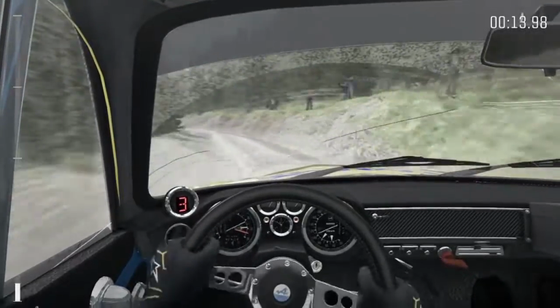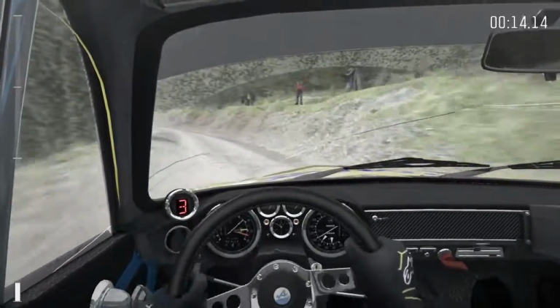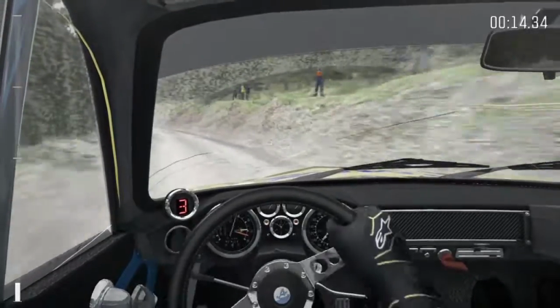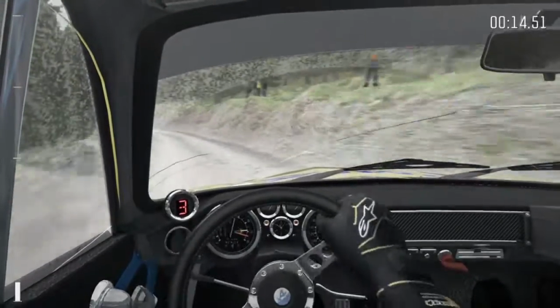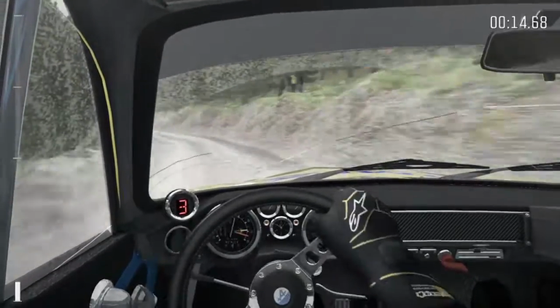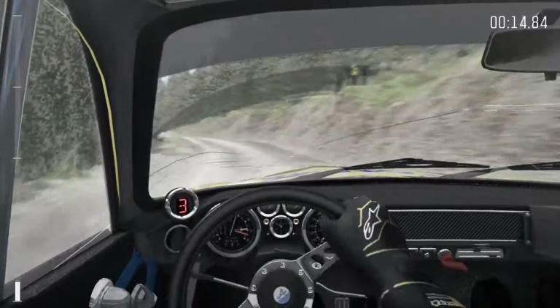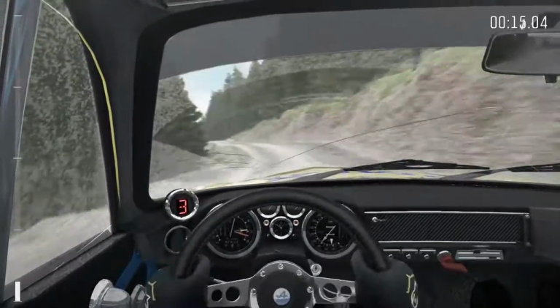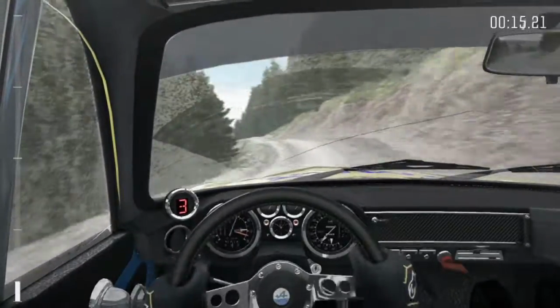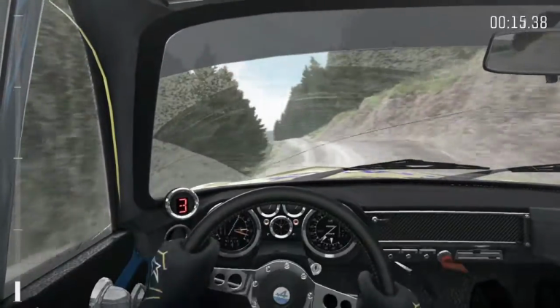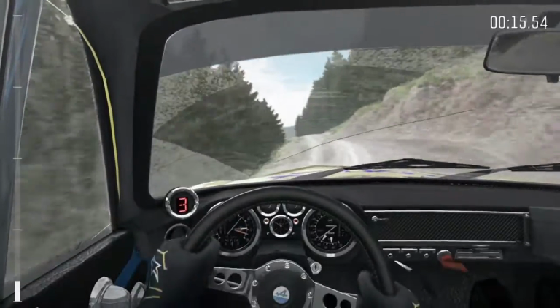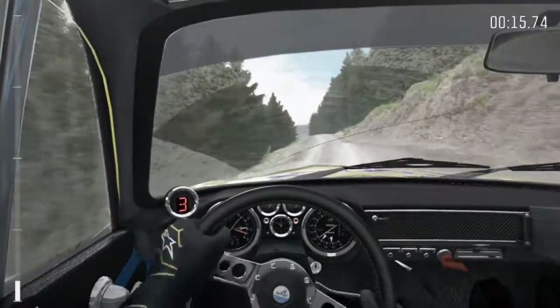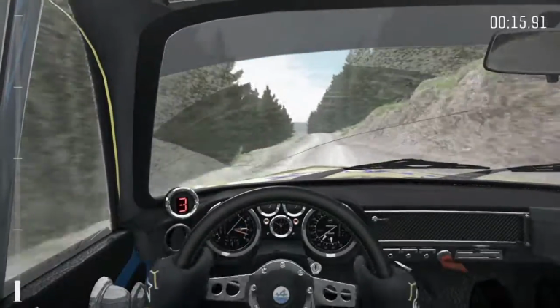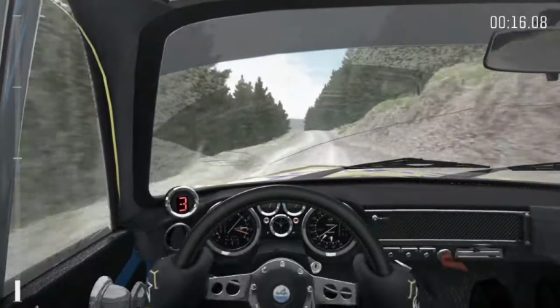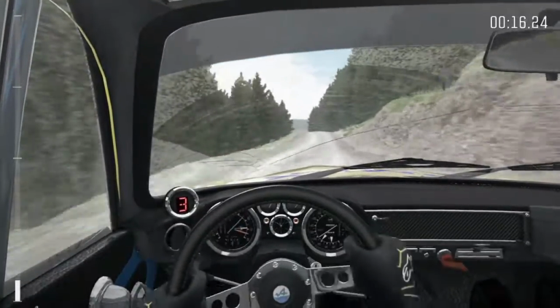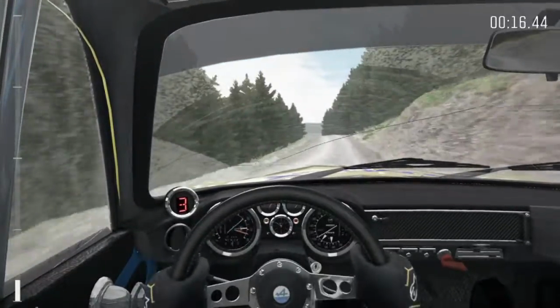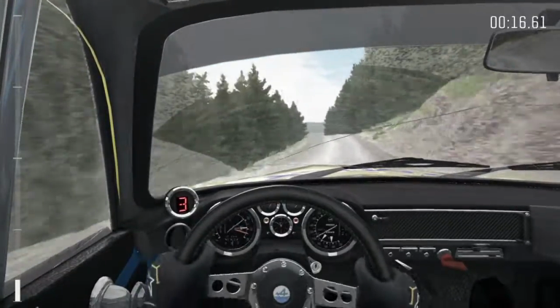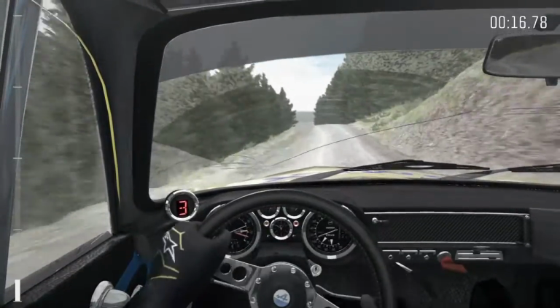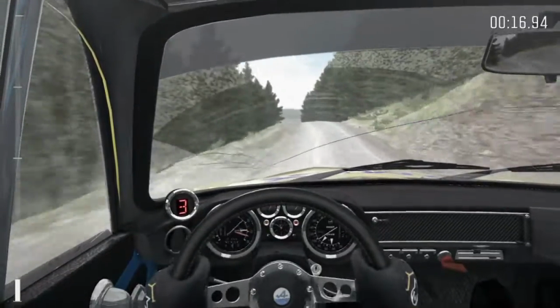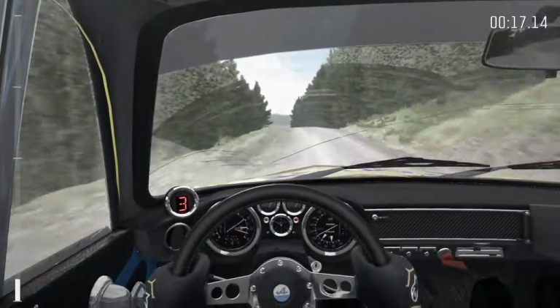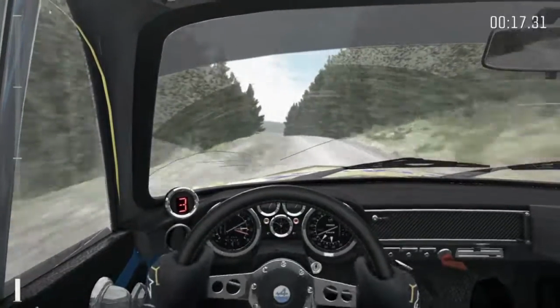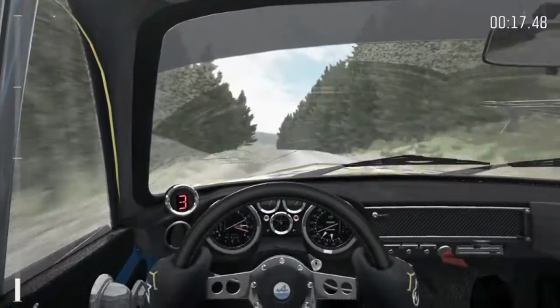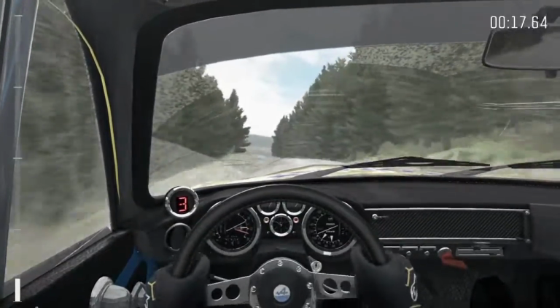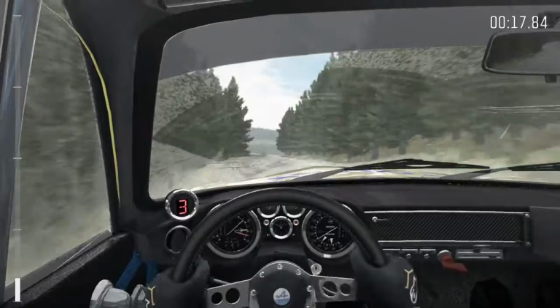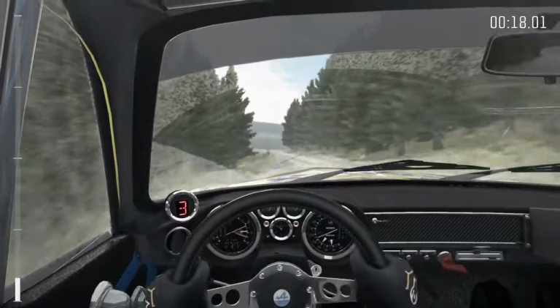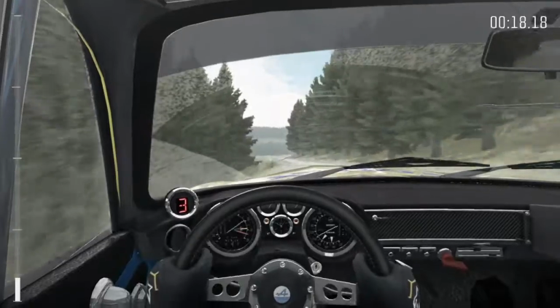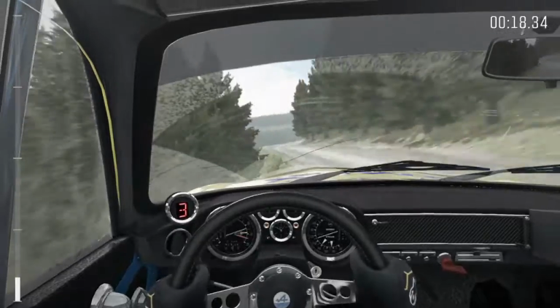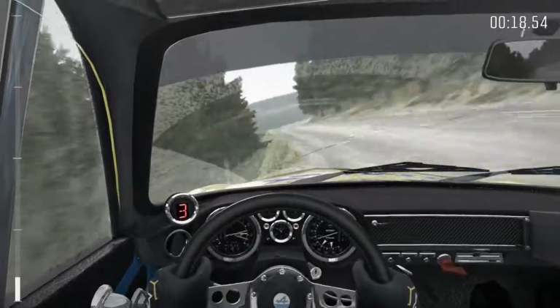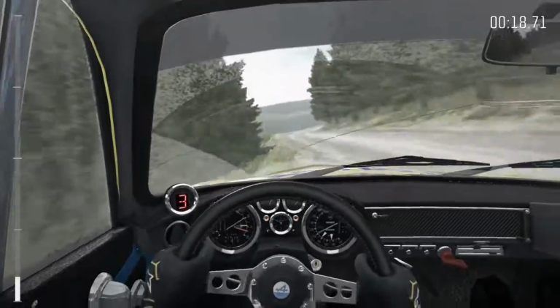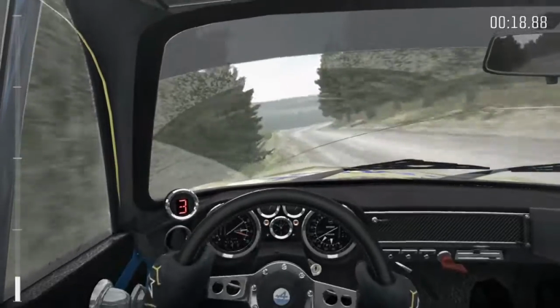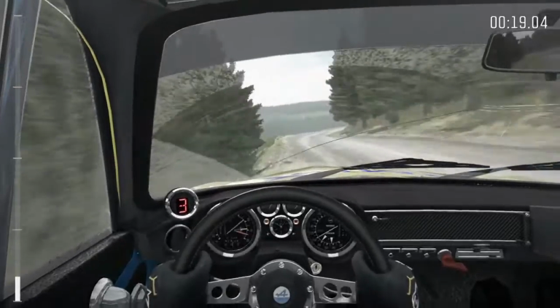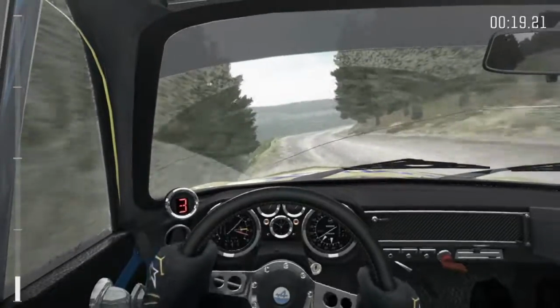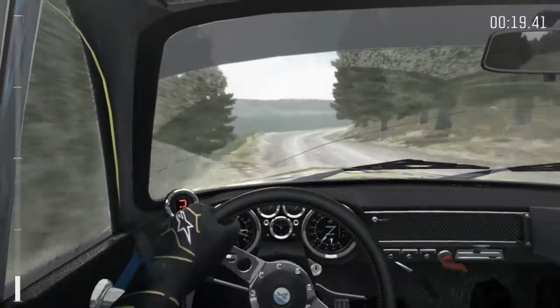80 over crest, left 6, right 5, 60, keep right over crest, 150 through dip.